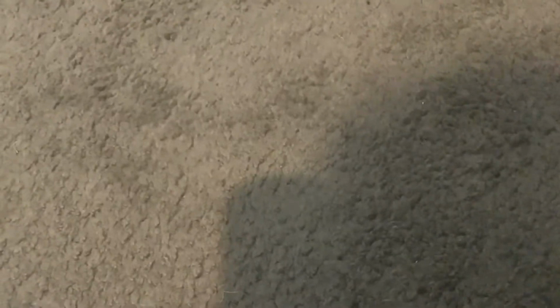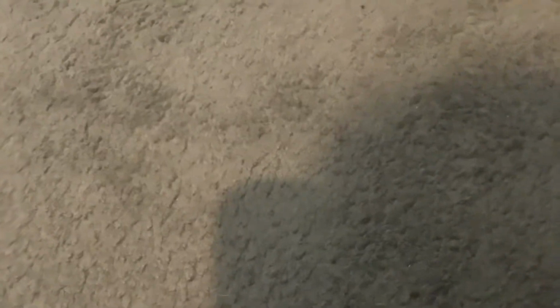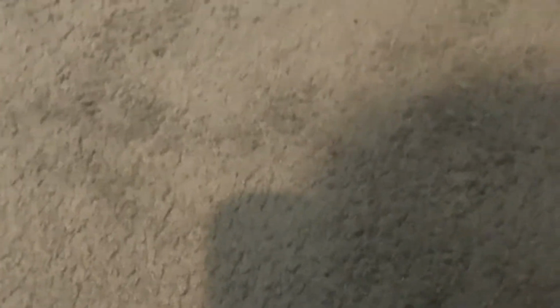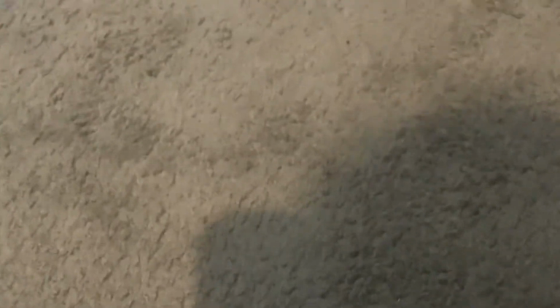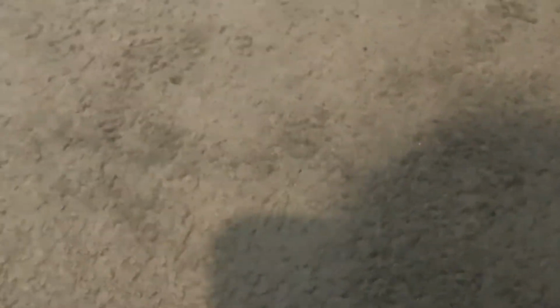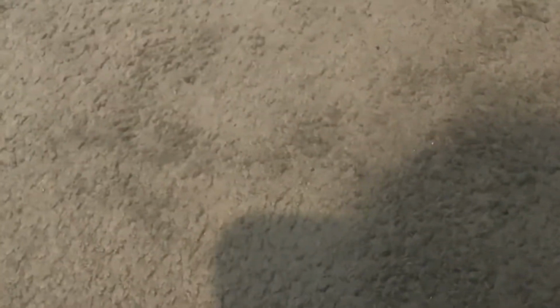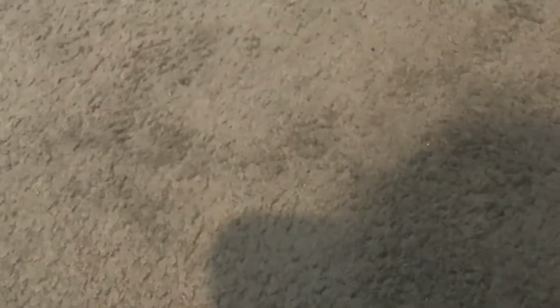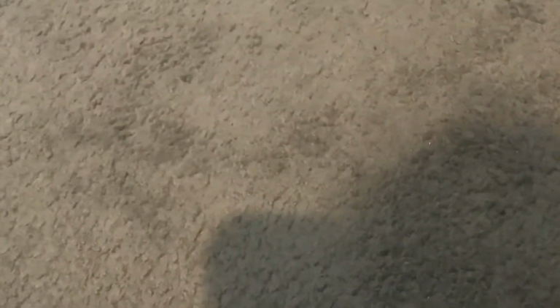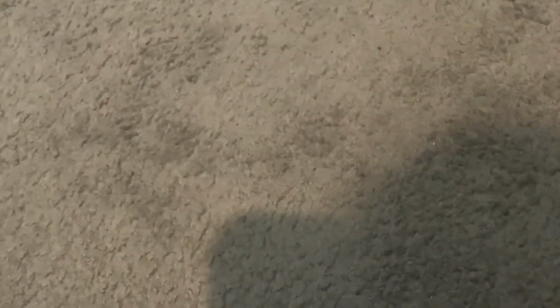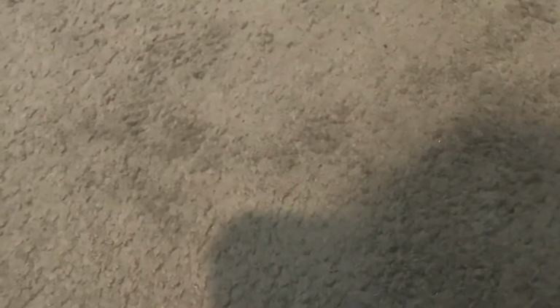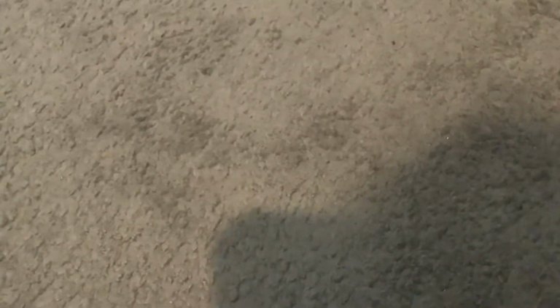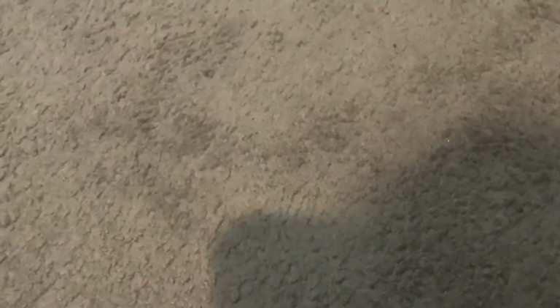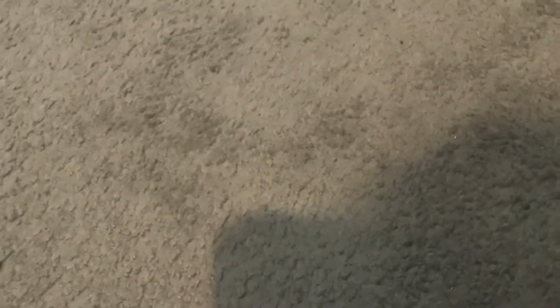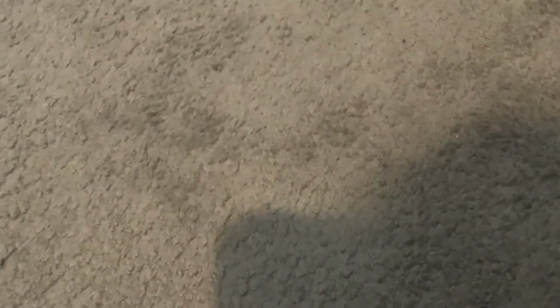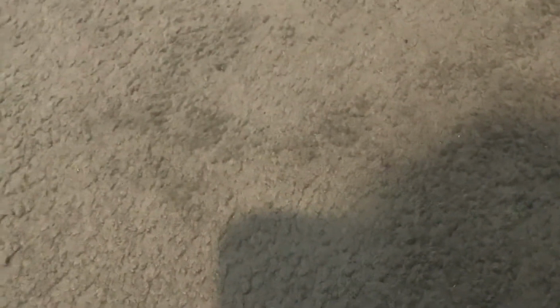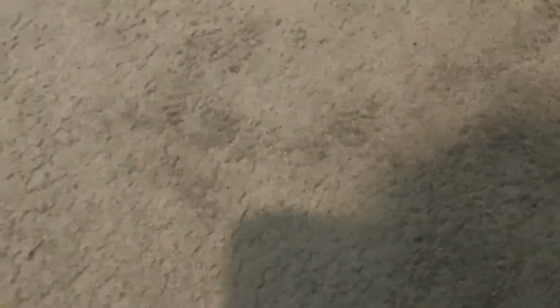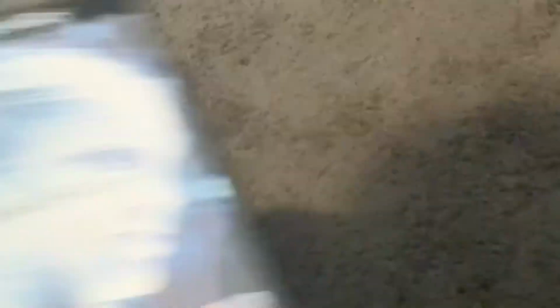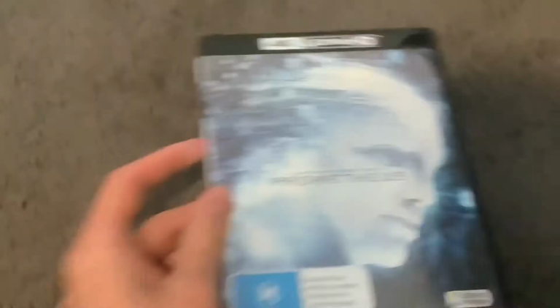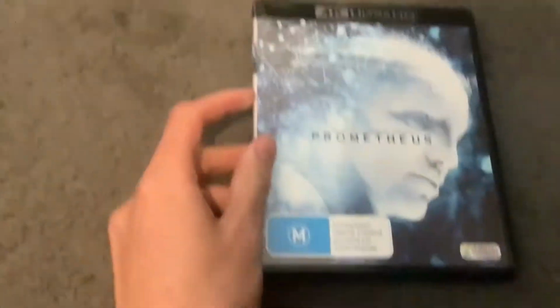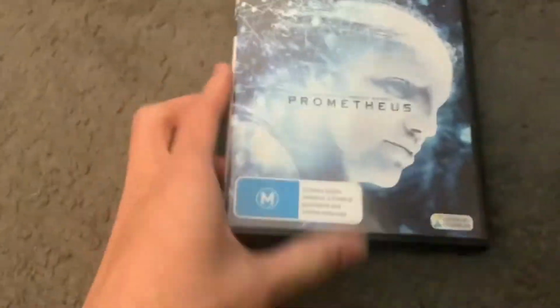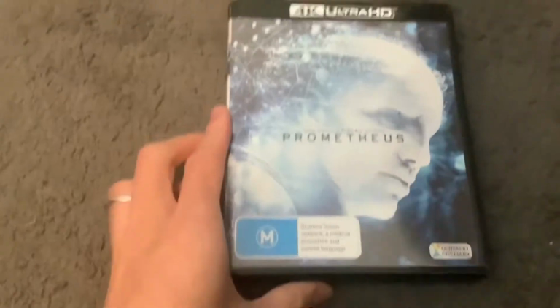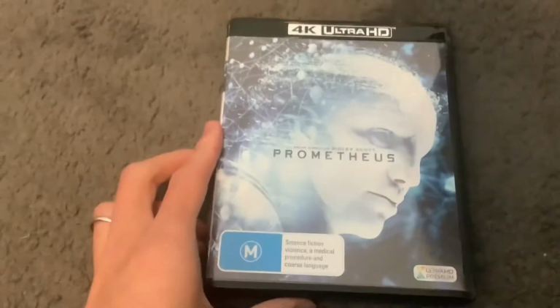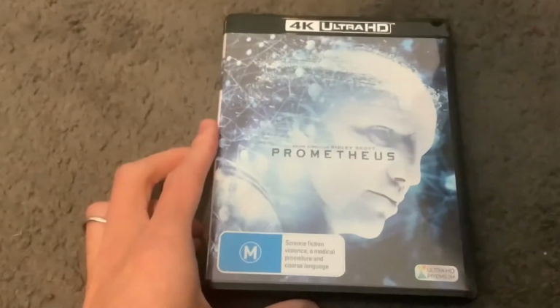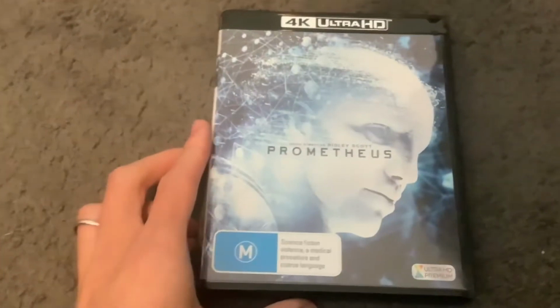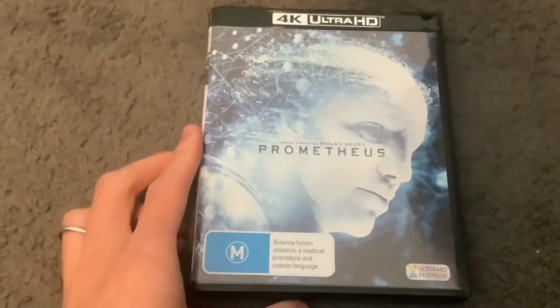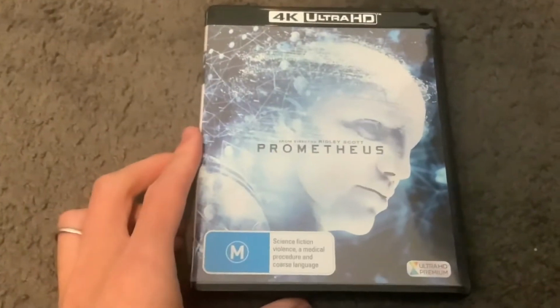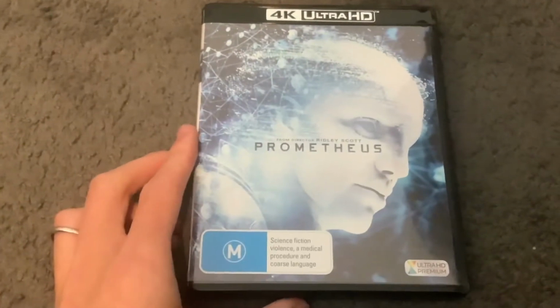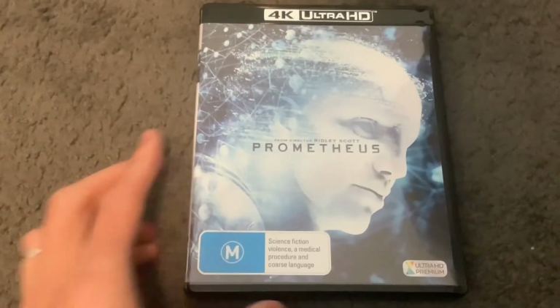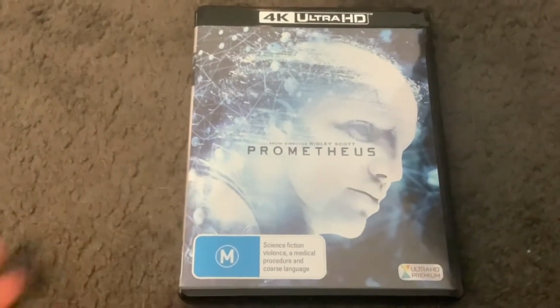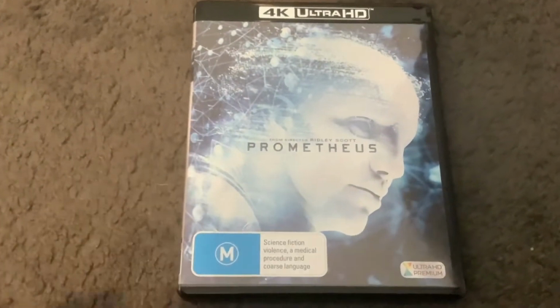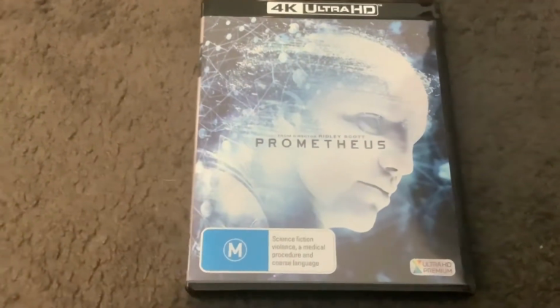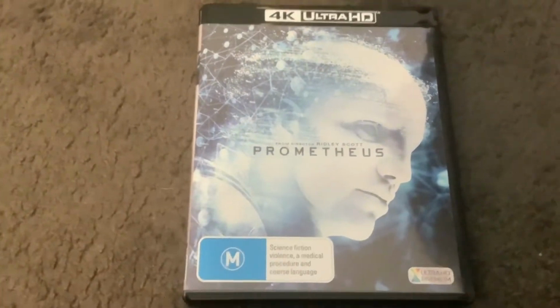Hey guys, and today we're going to do another 4K Ultra HD review, and this 4K Ultra HD is Prometheus, and it was directed by Ridley Scott.